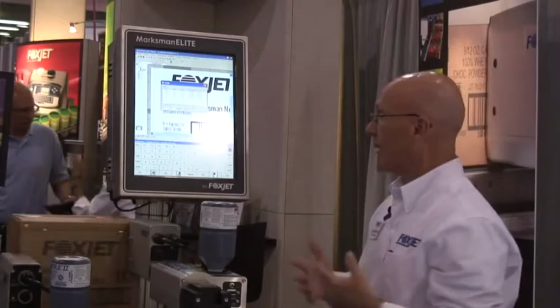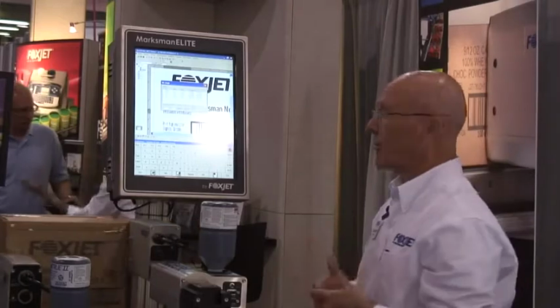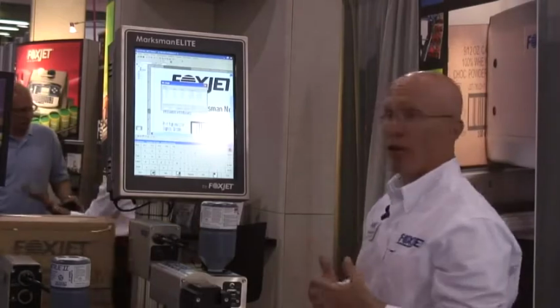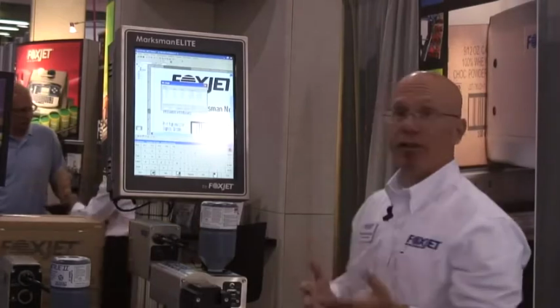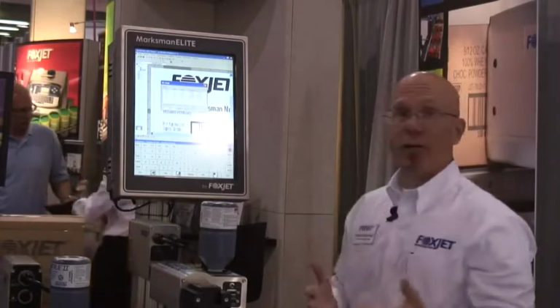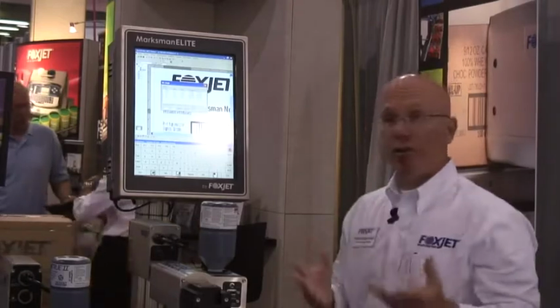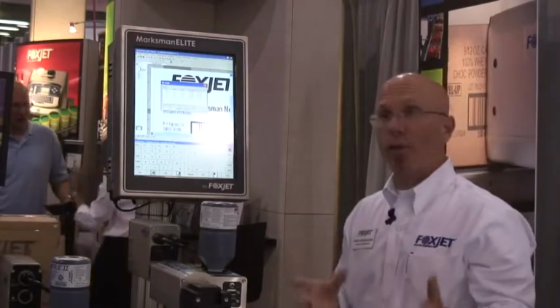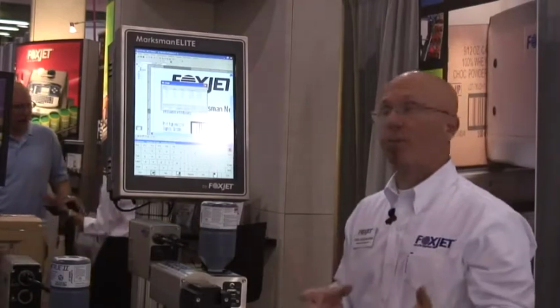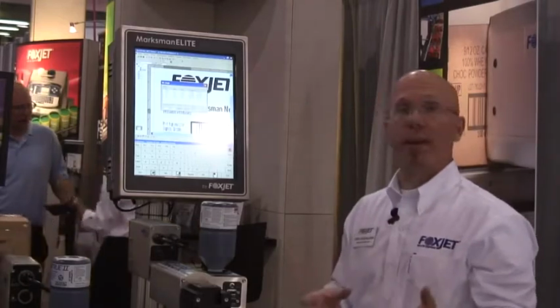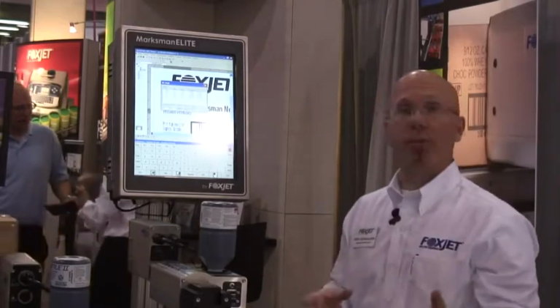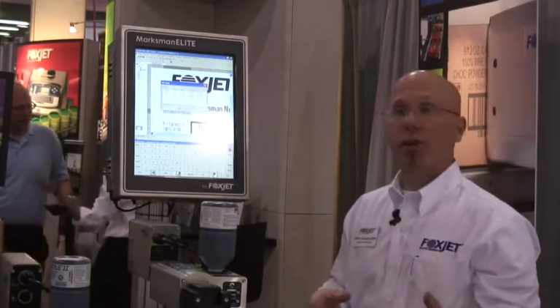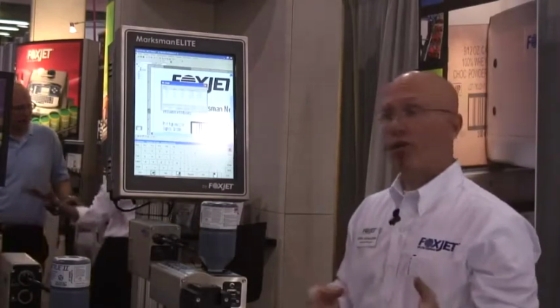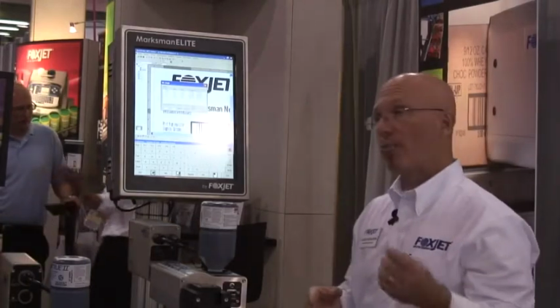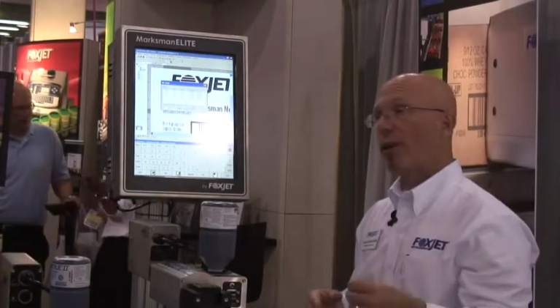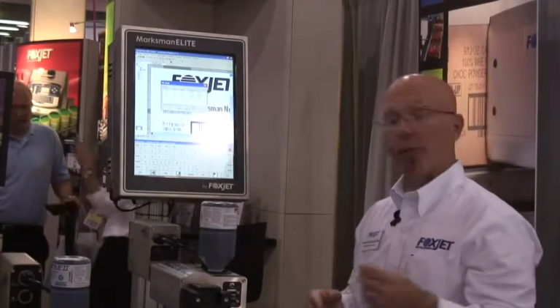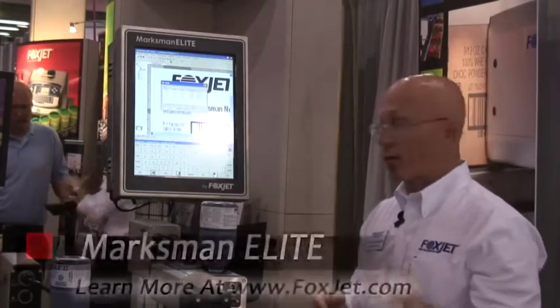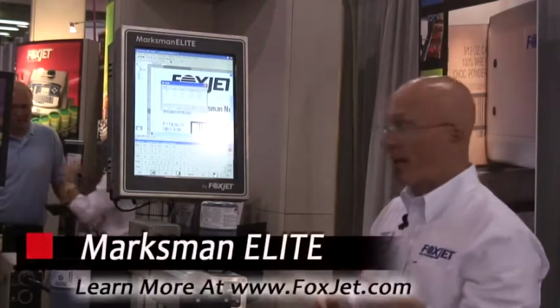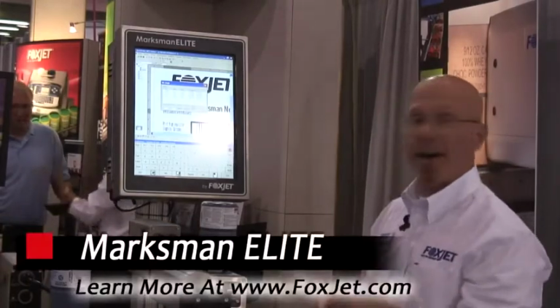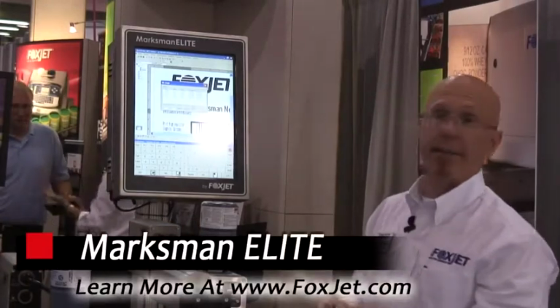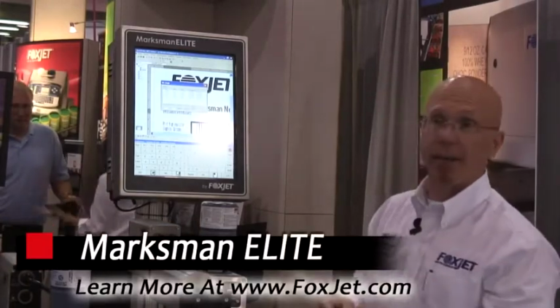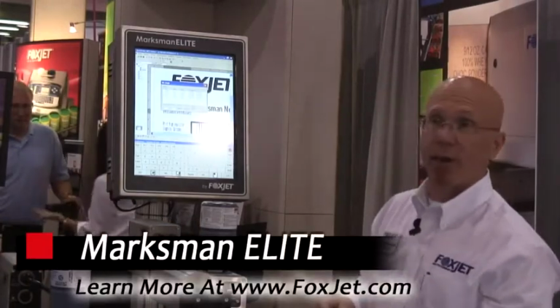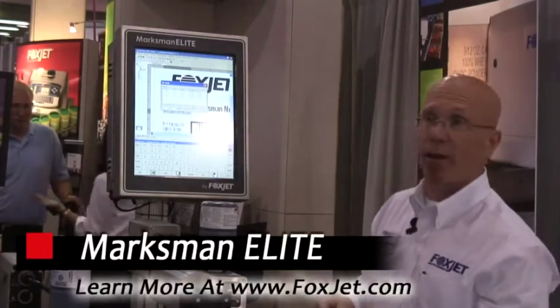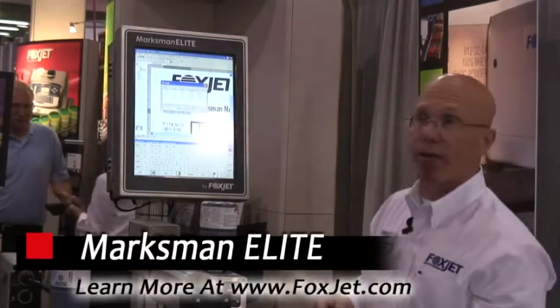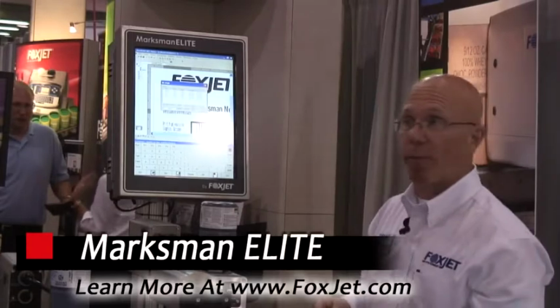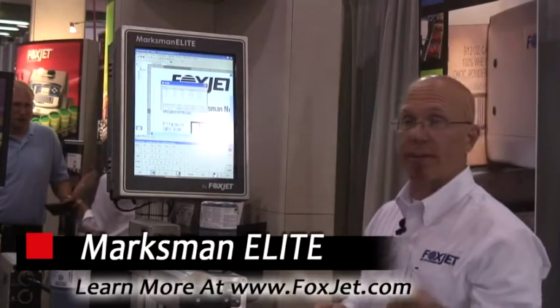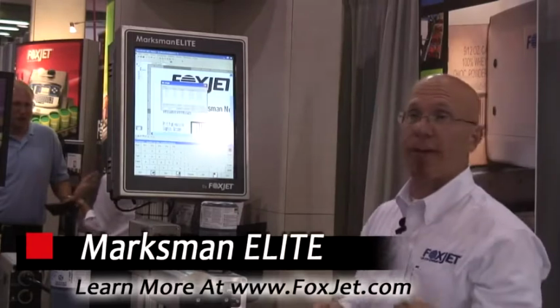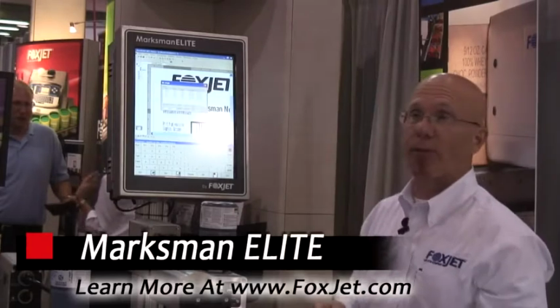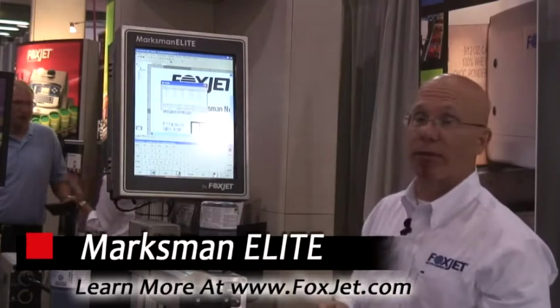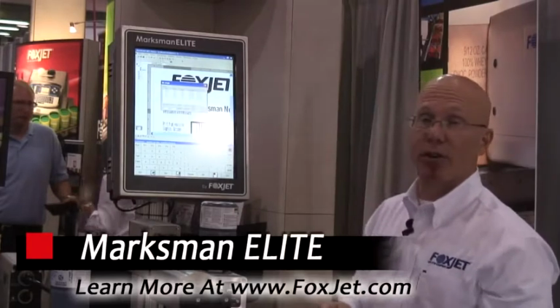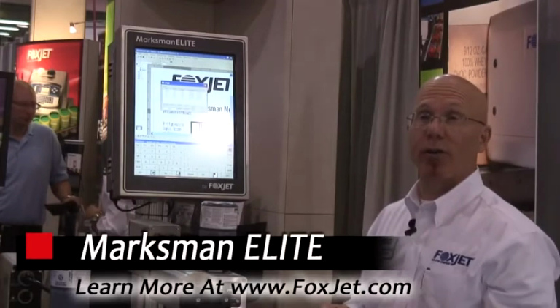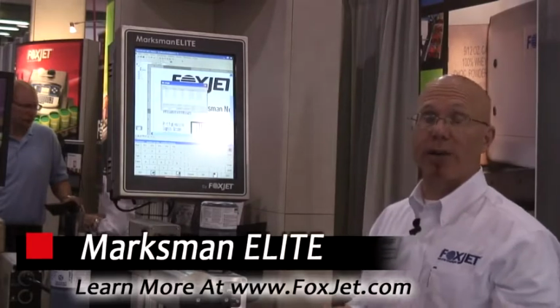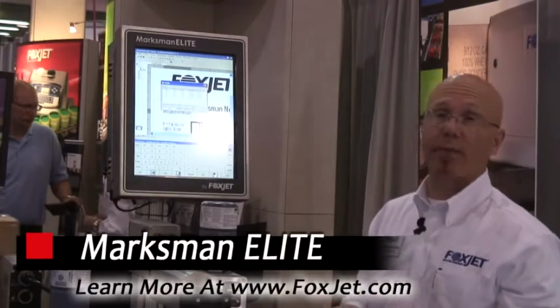So you can see what normally would be a label, you can print directly onto the case with high resolution for about a tenth of whatever you're currently paying for that label.